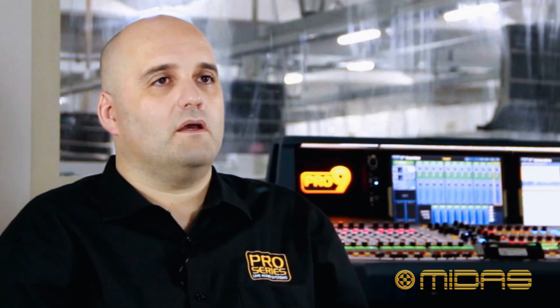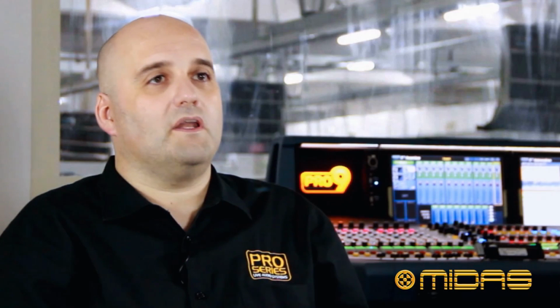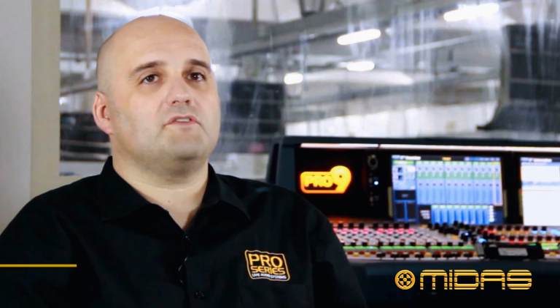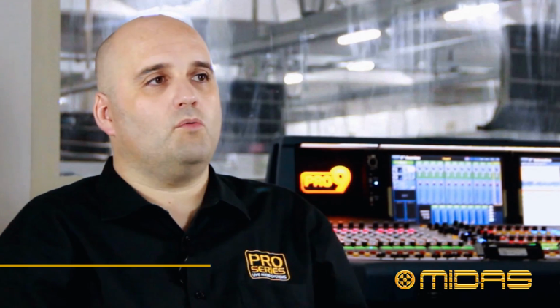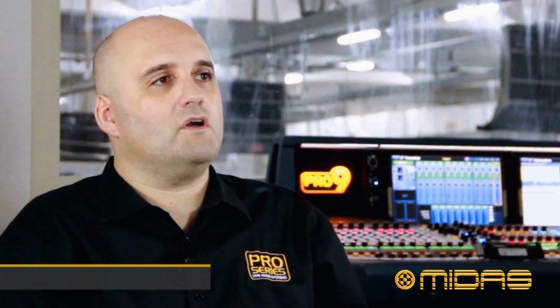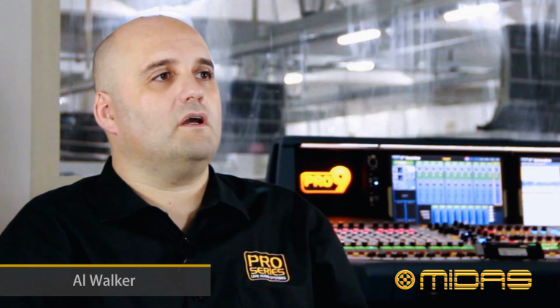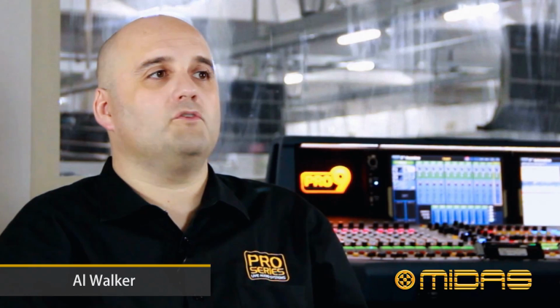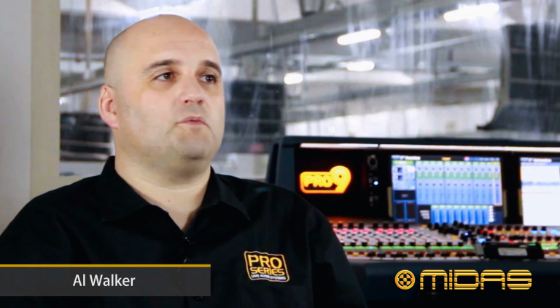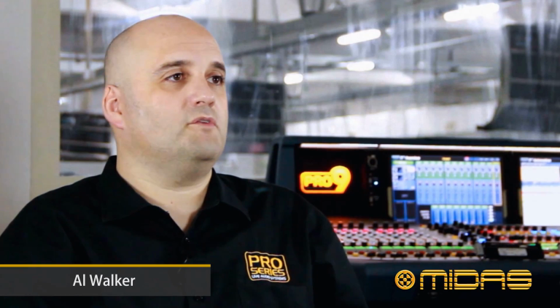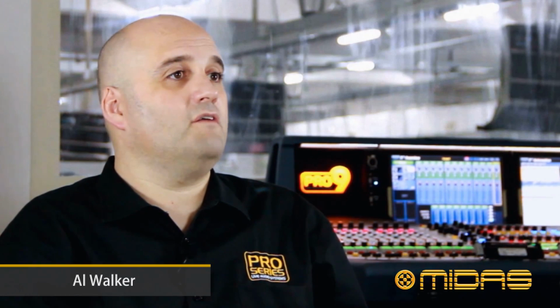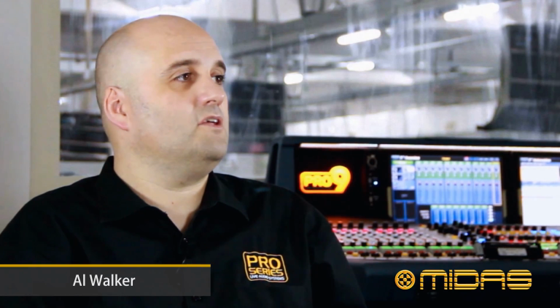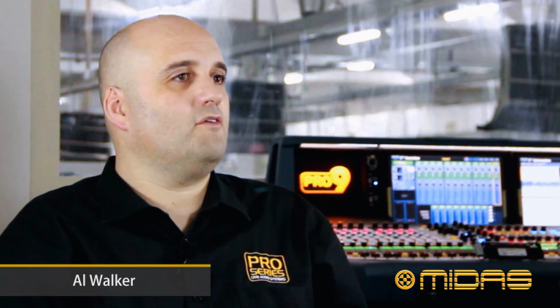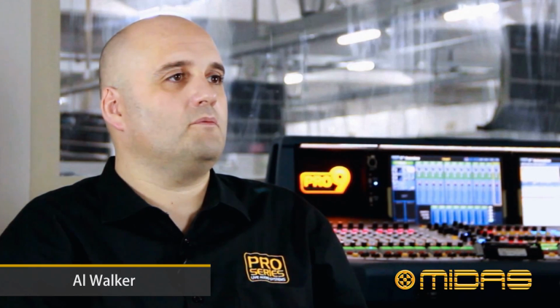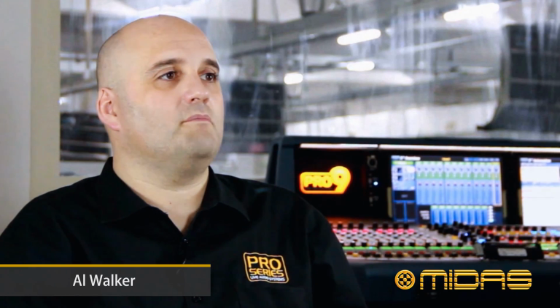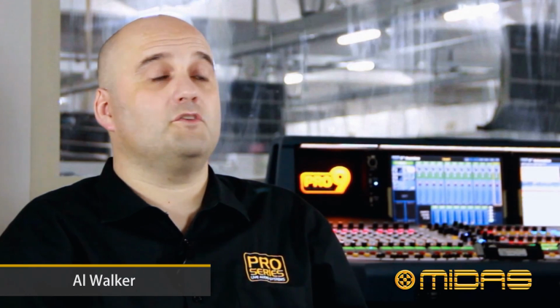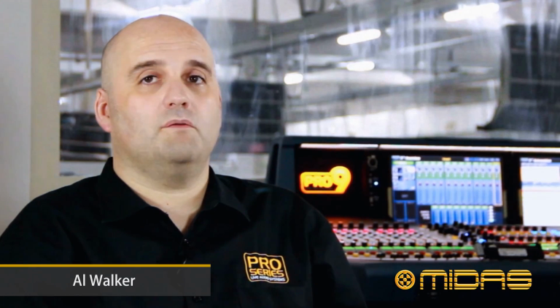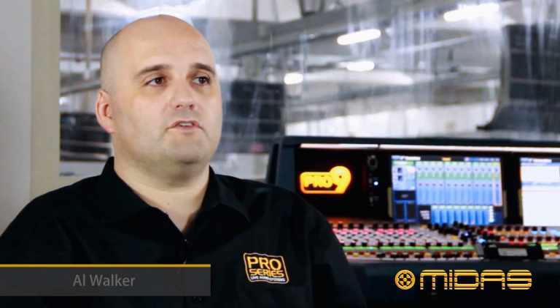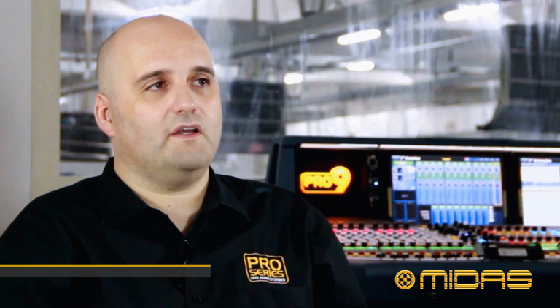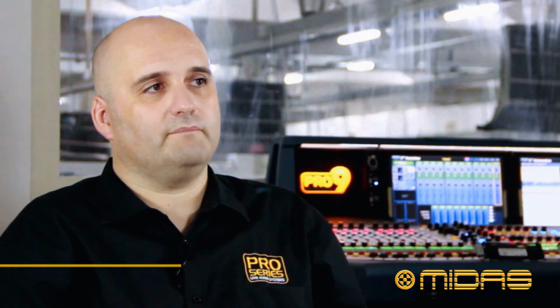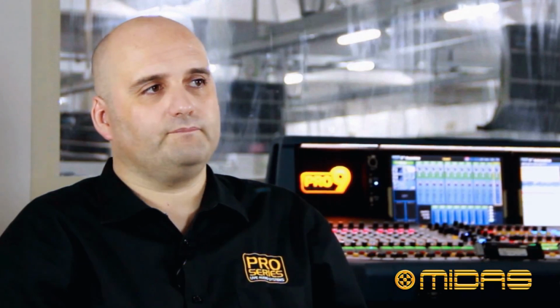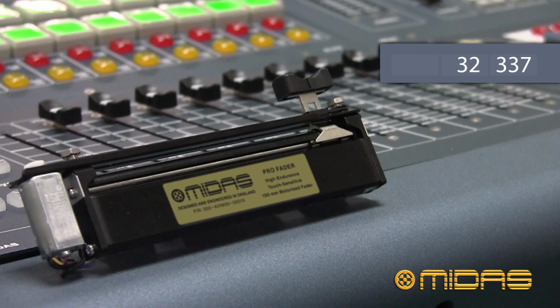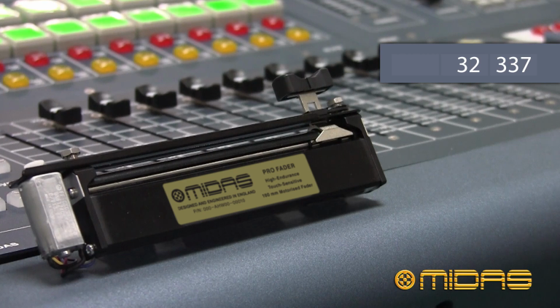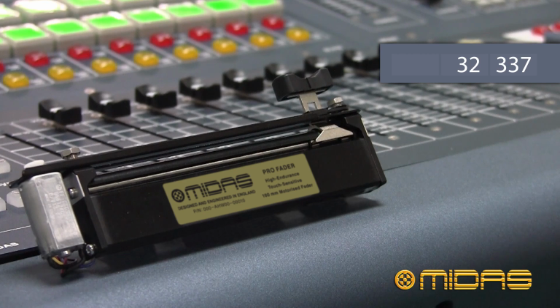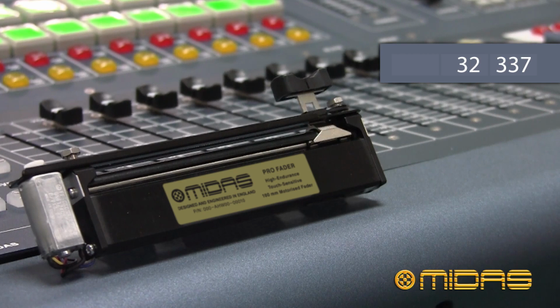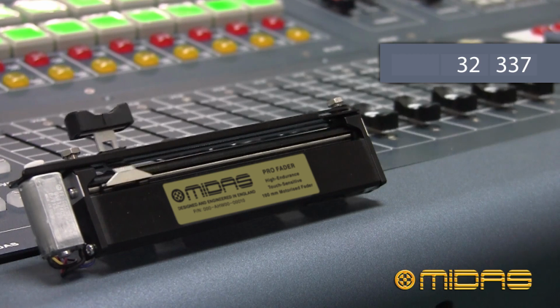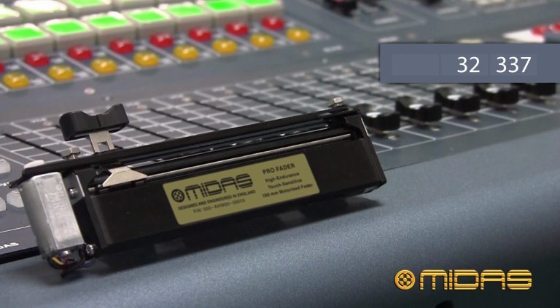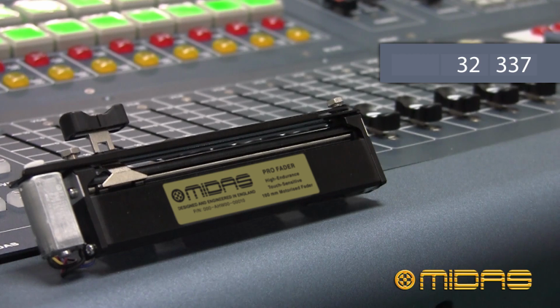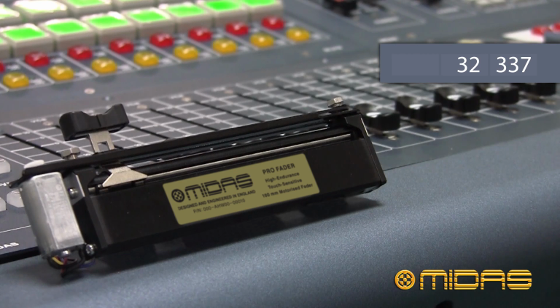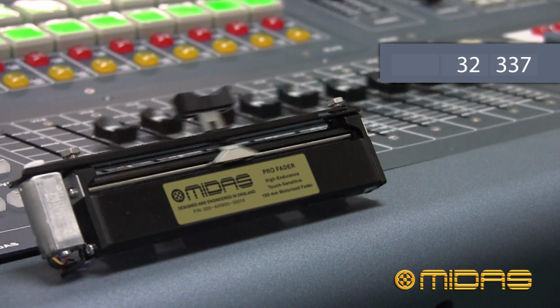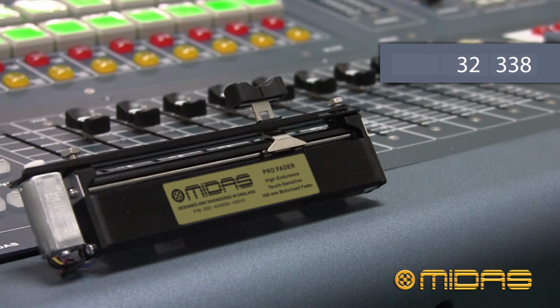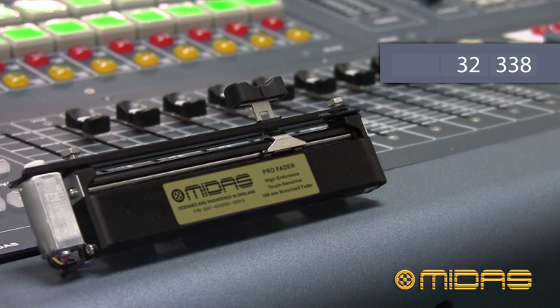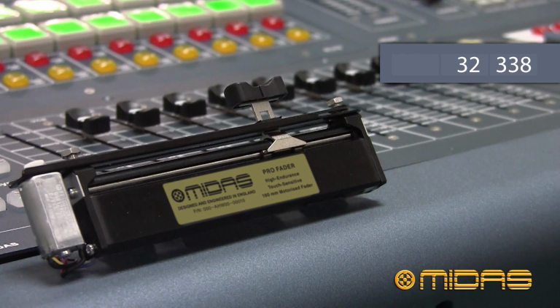My name is Al Walker and I was responsible for overseeing the development of the Midas Pro motor fader. So why did we create our own motor fader?